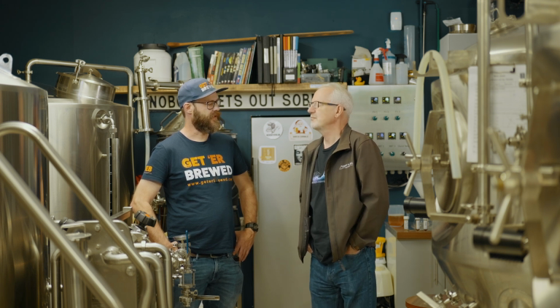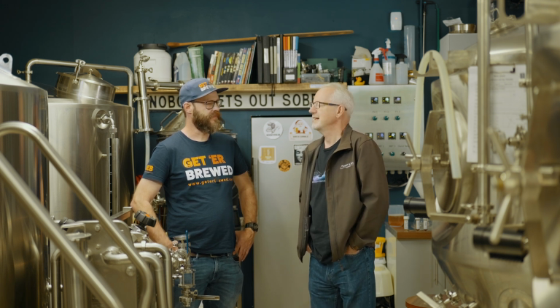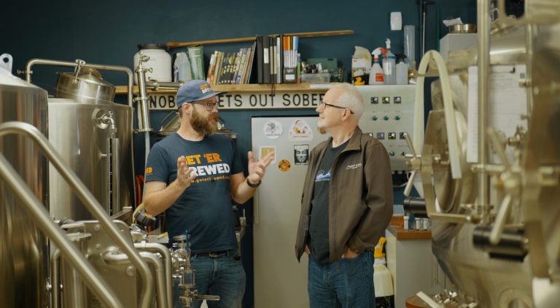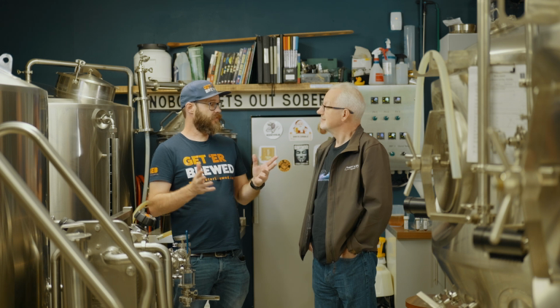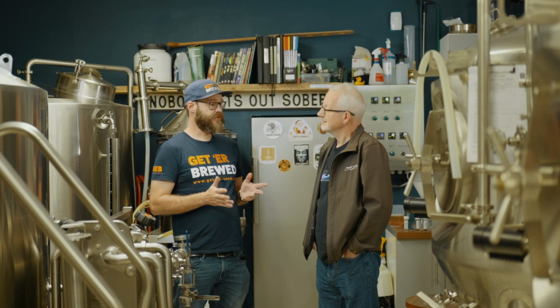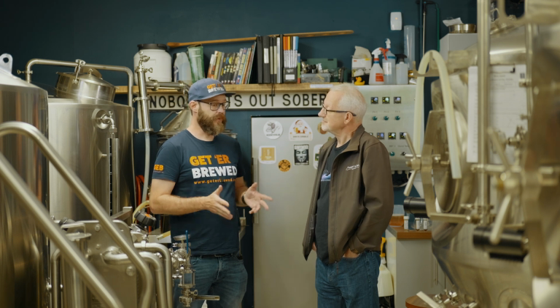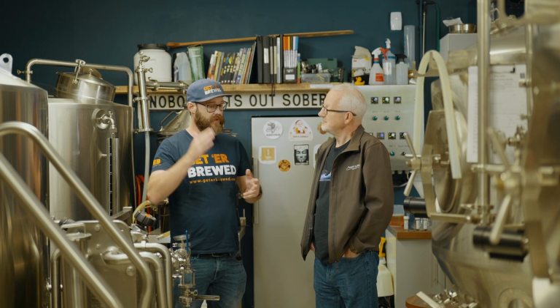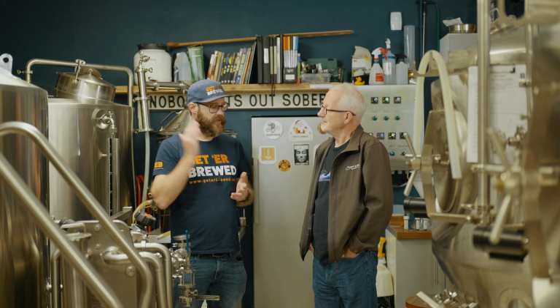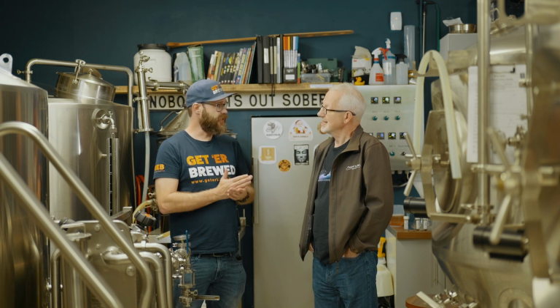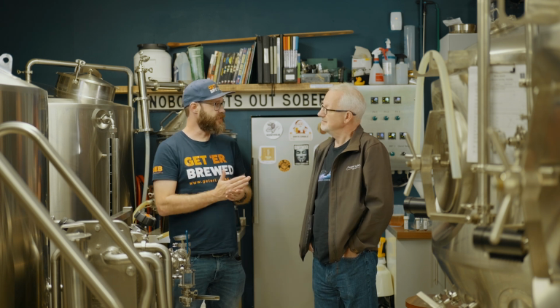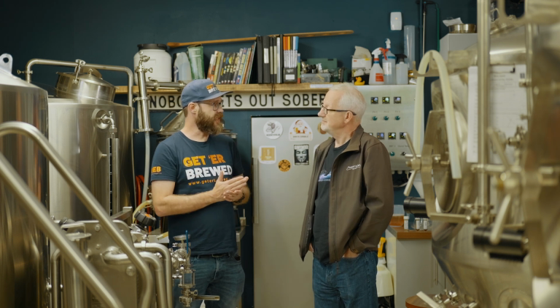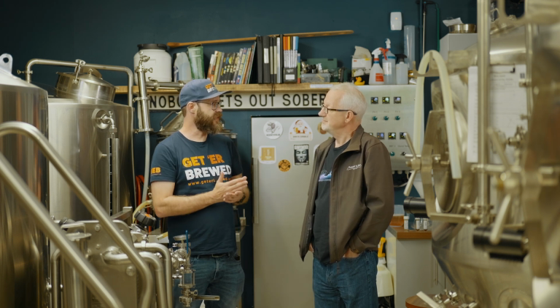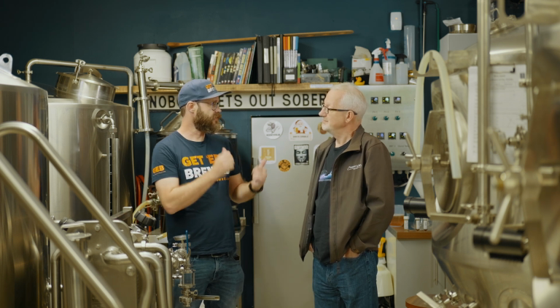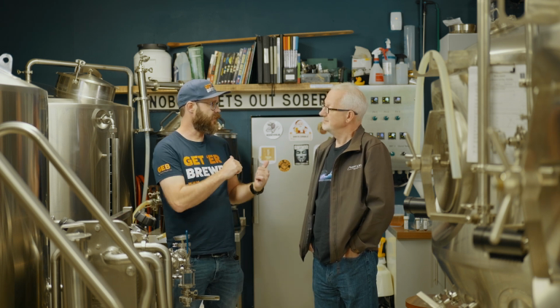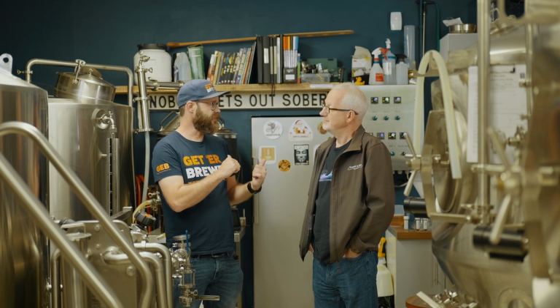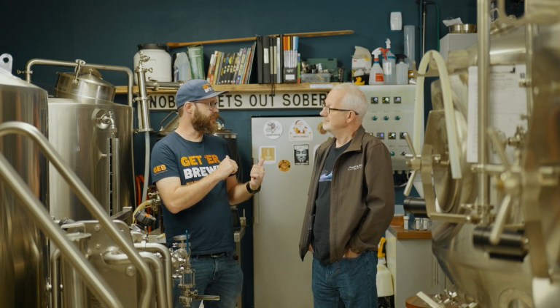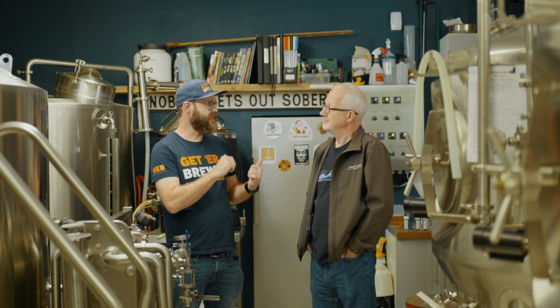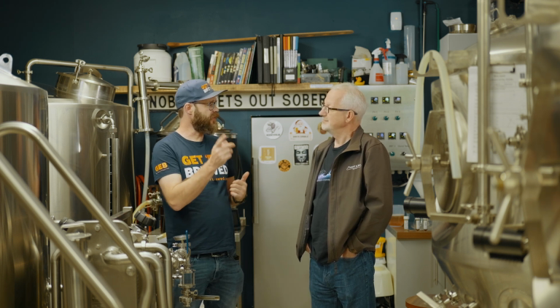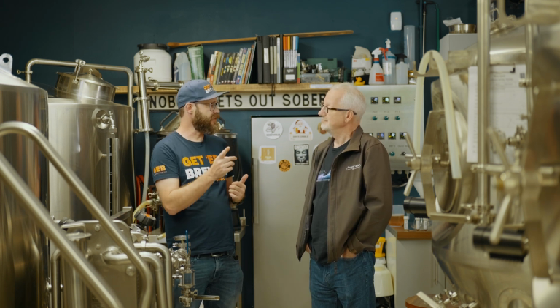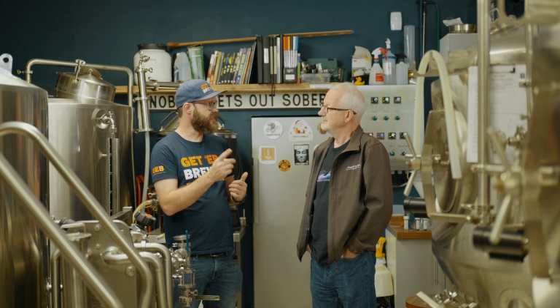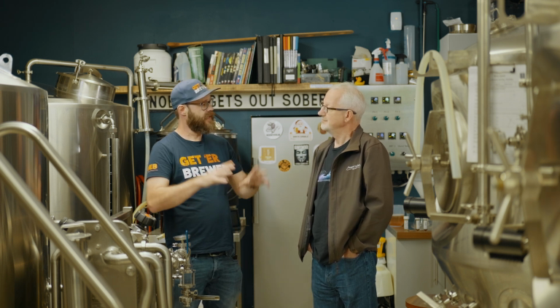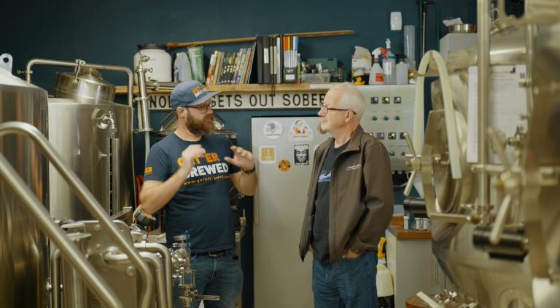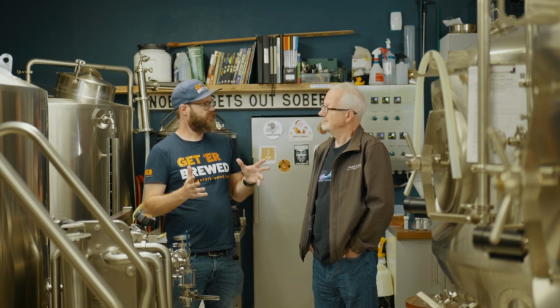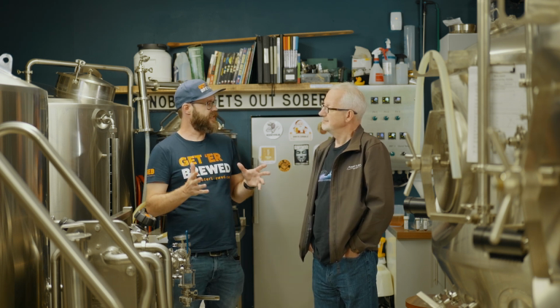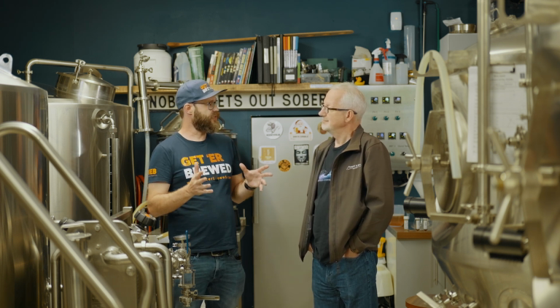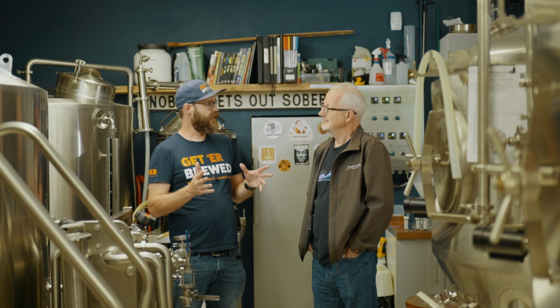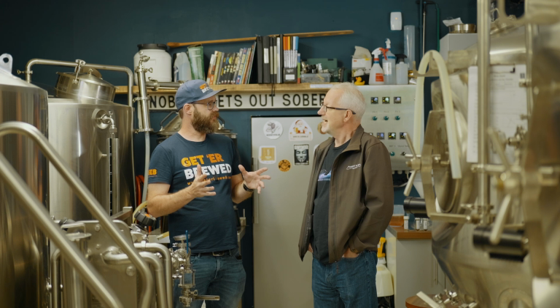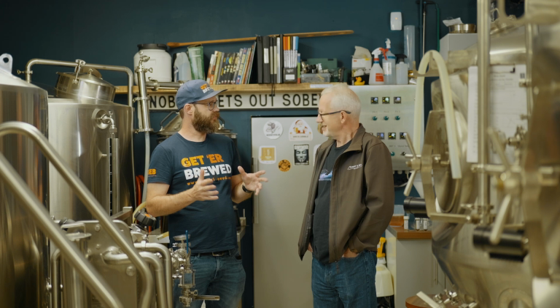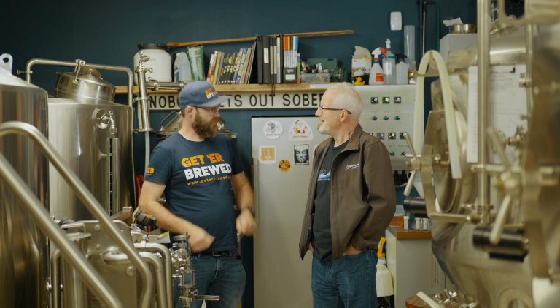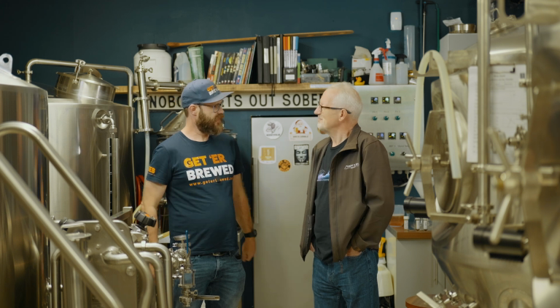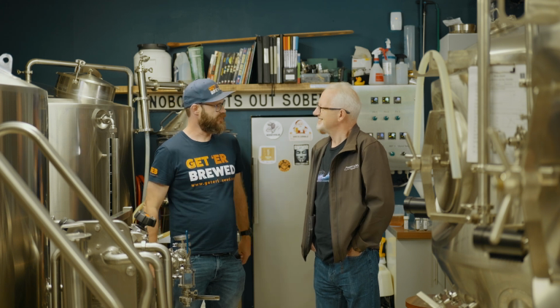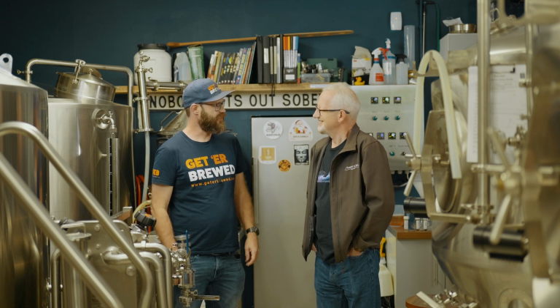Let's go do some testing on some beers that we got from Tux and see how it's all done.